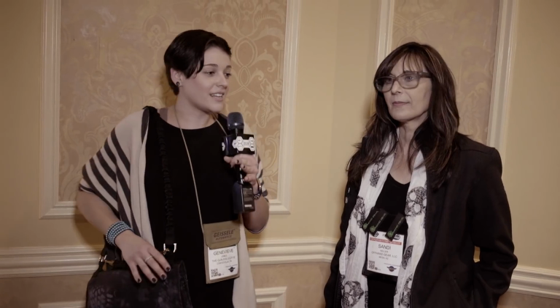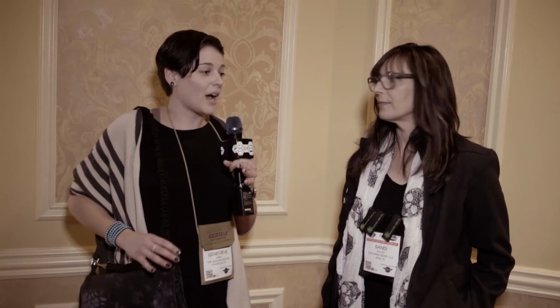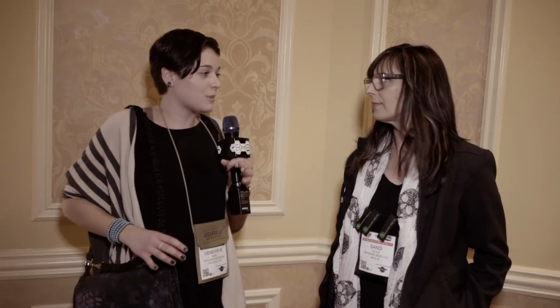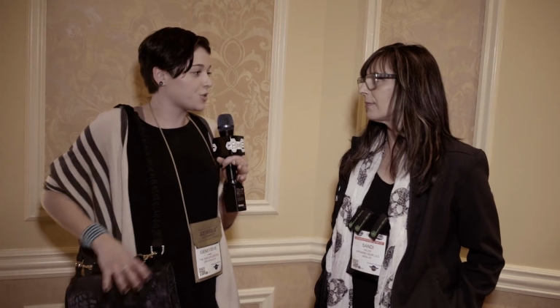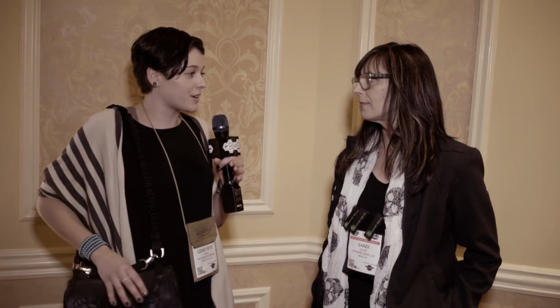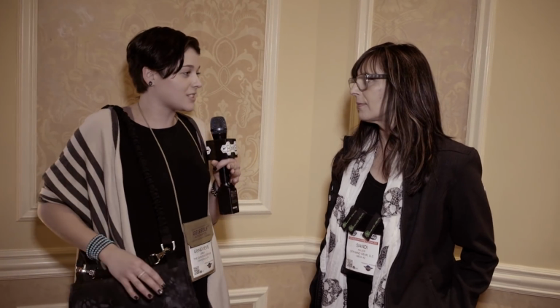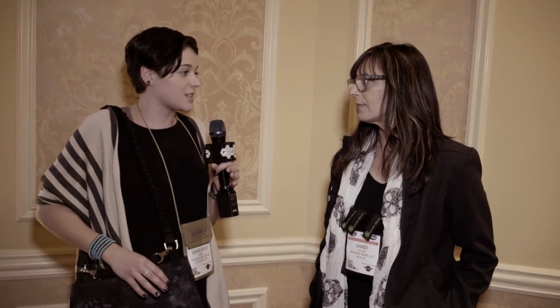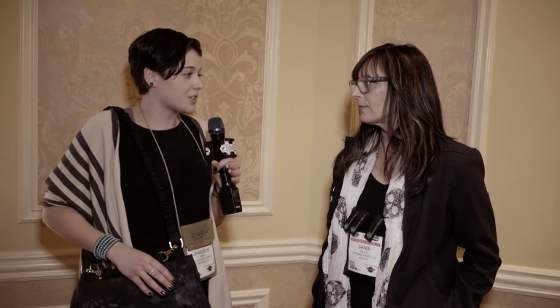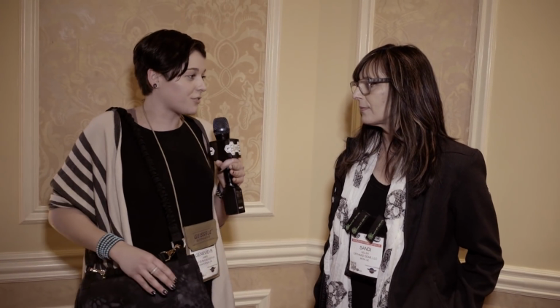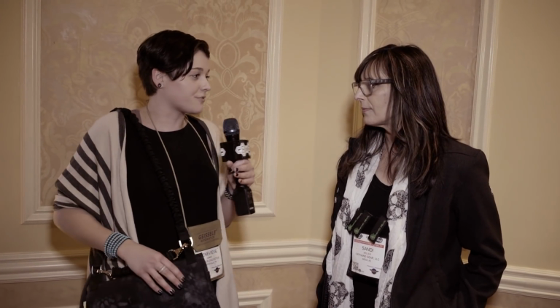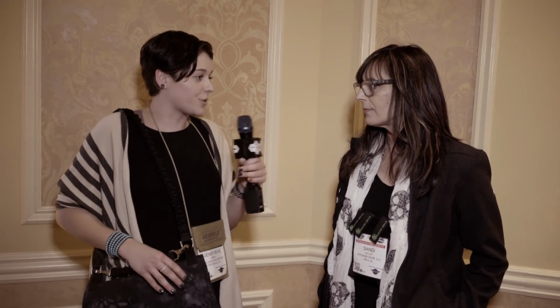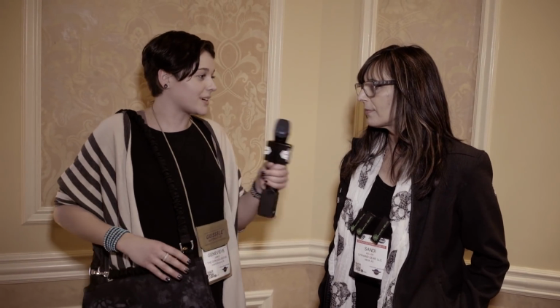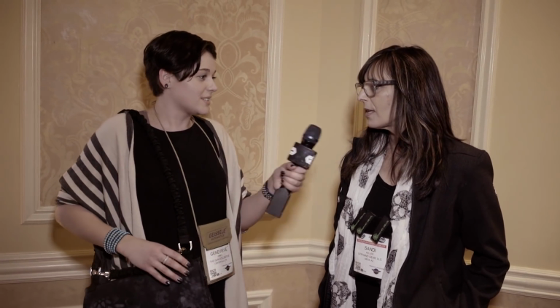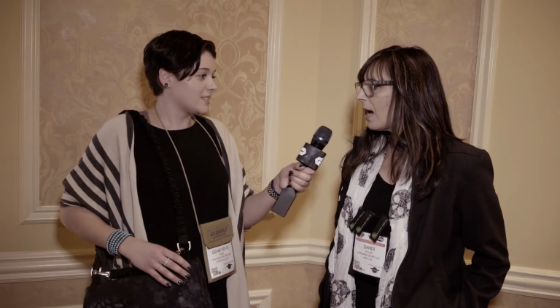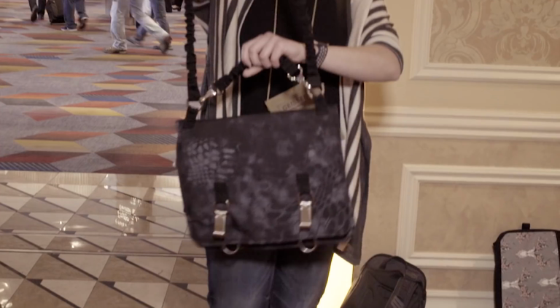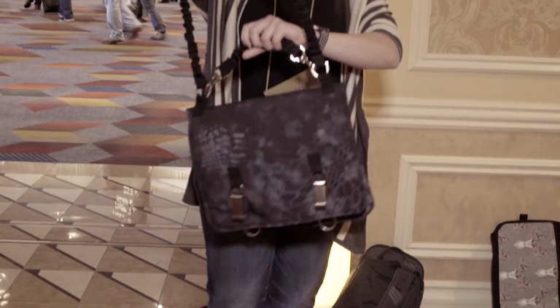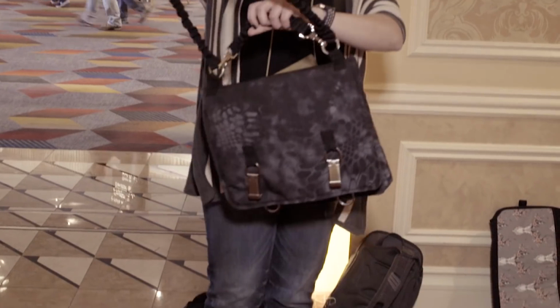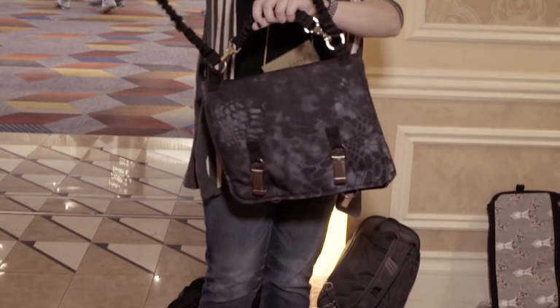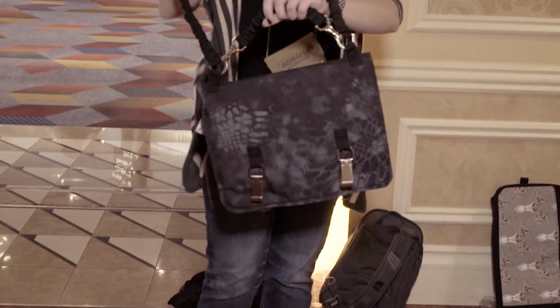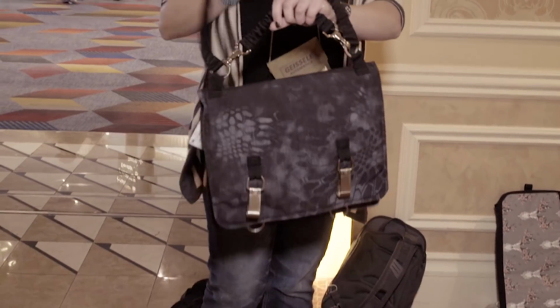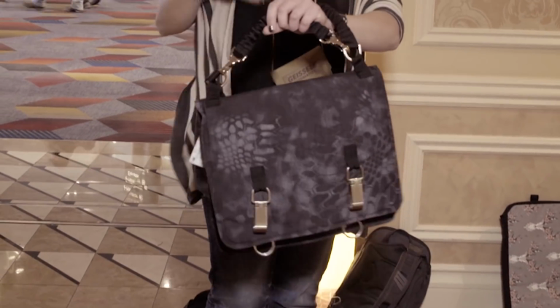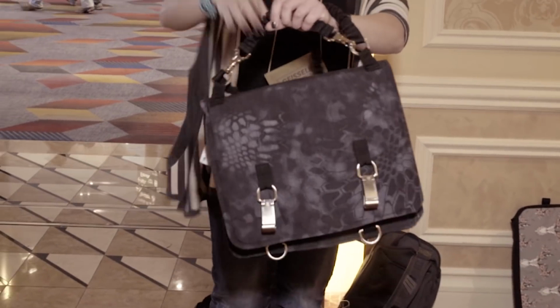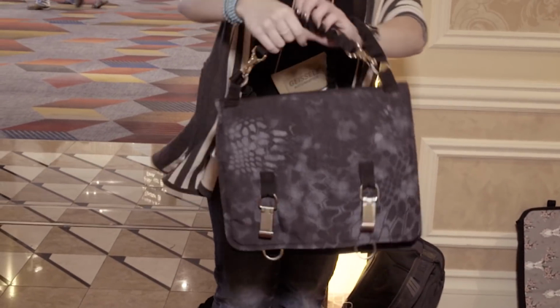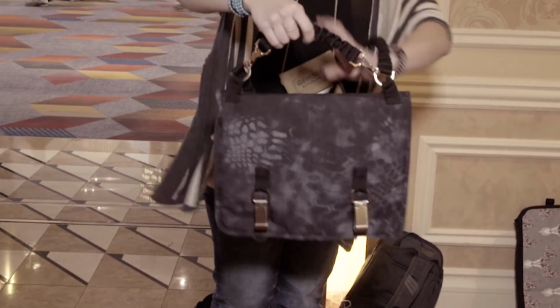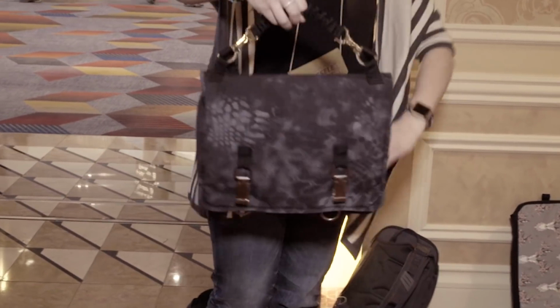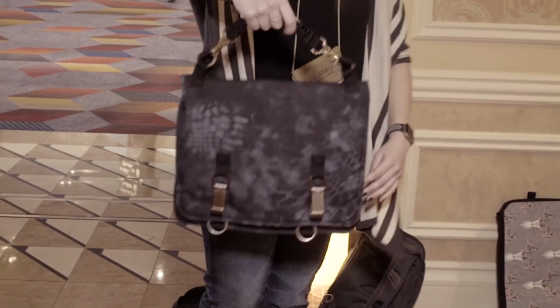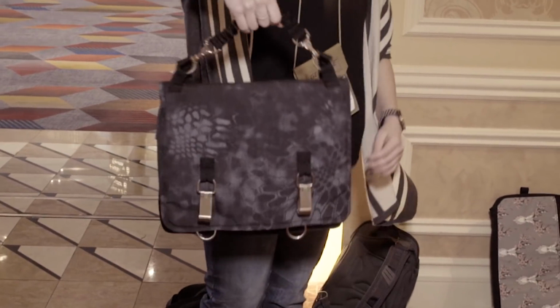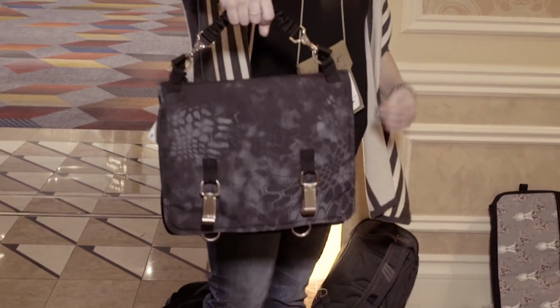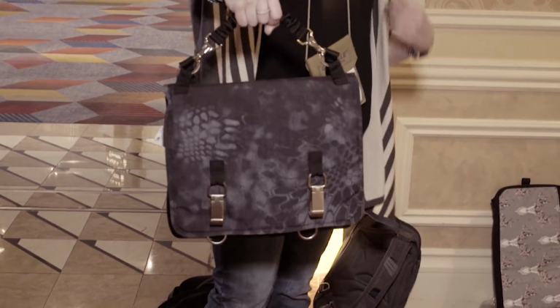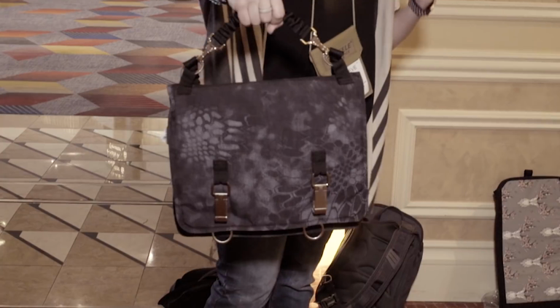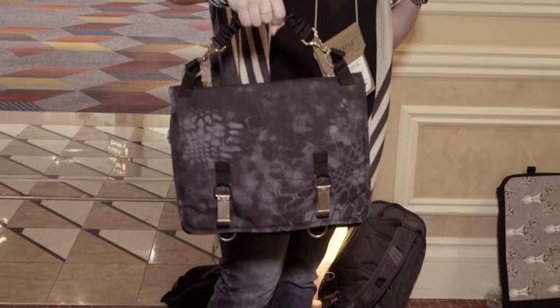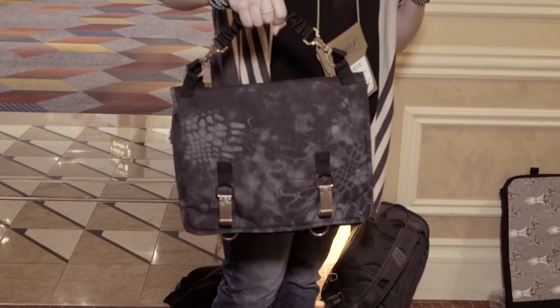Sandy, how much do one of these typically run for? That one there in the Cryptic retails for $139.